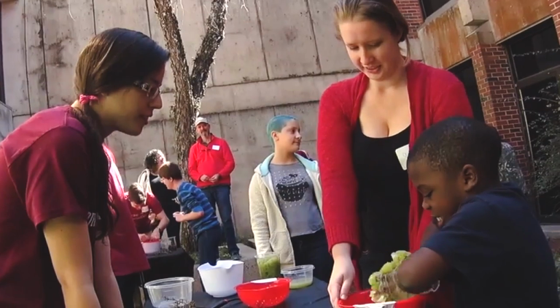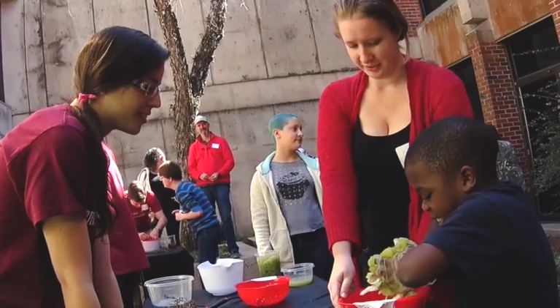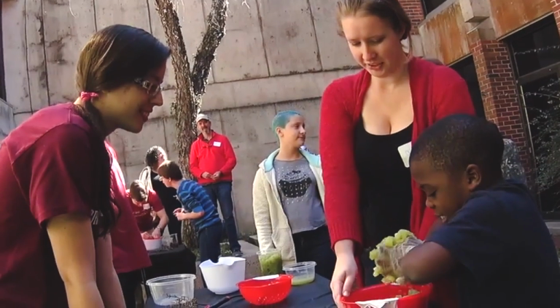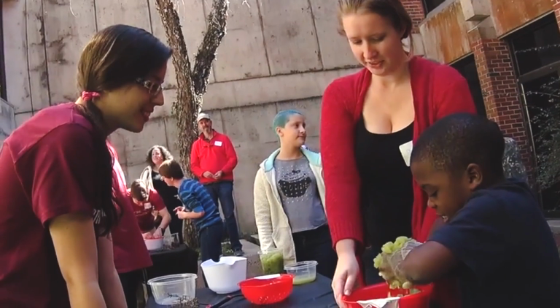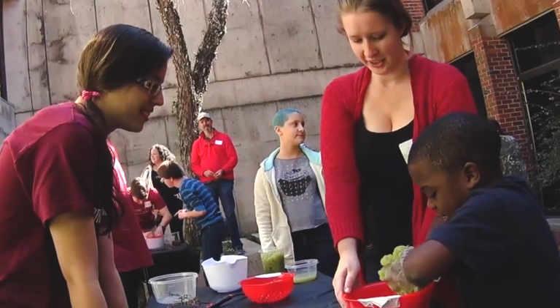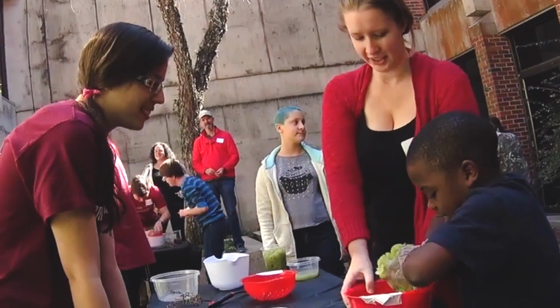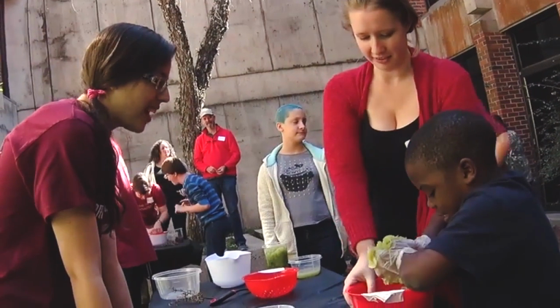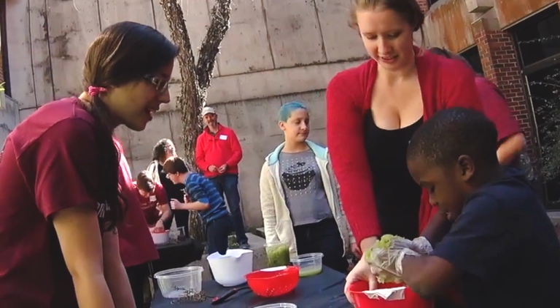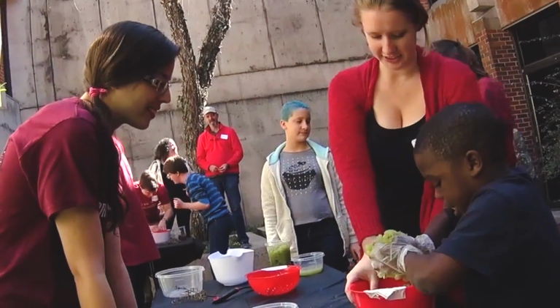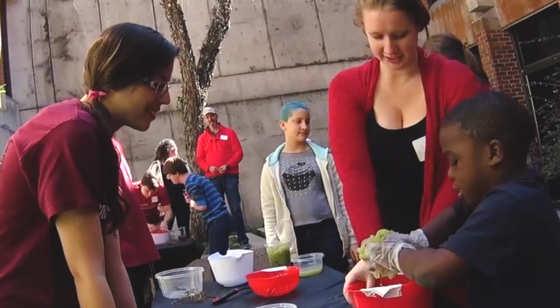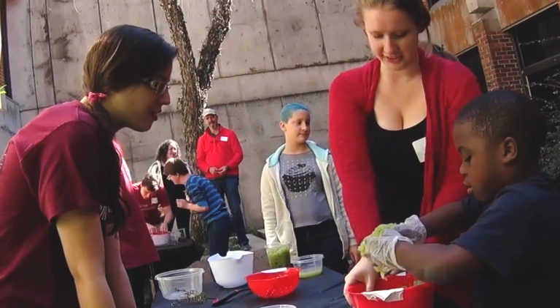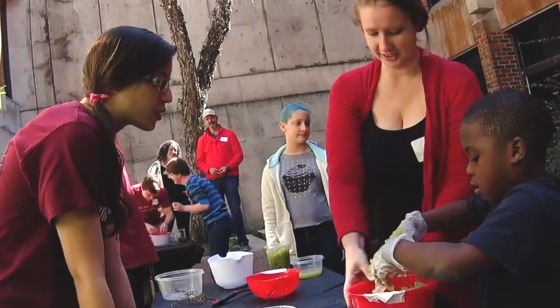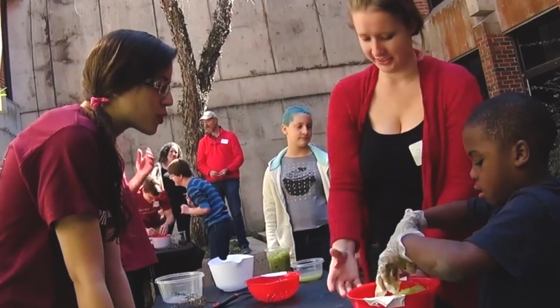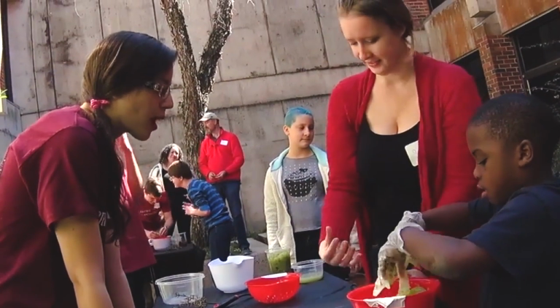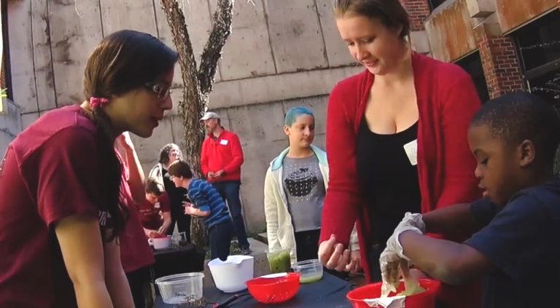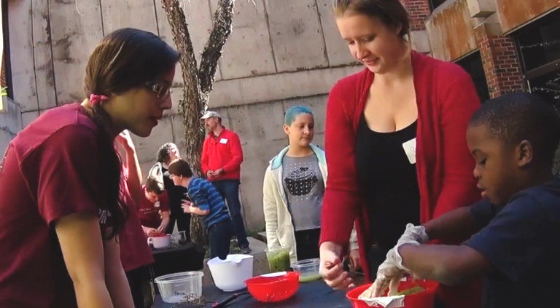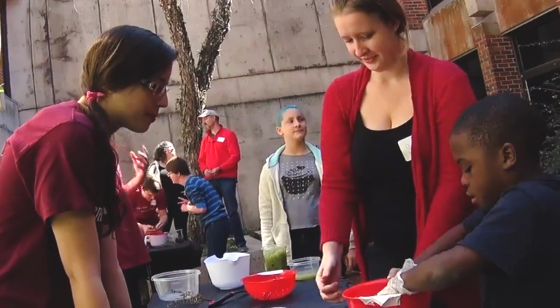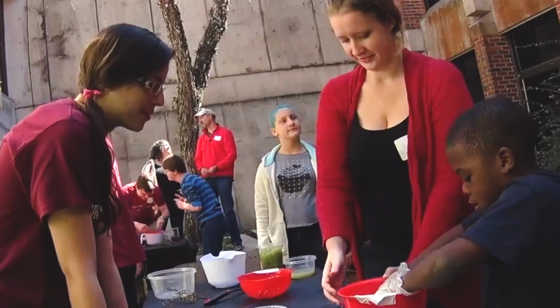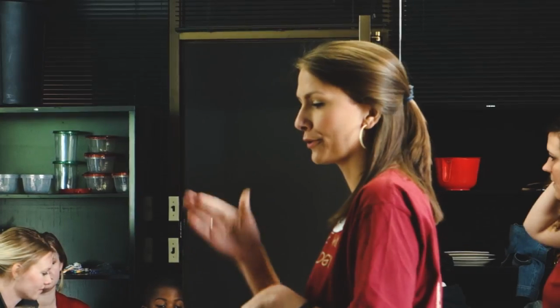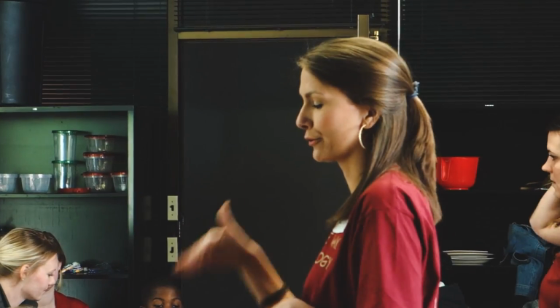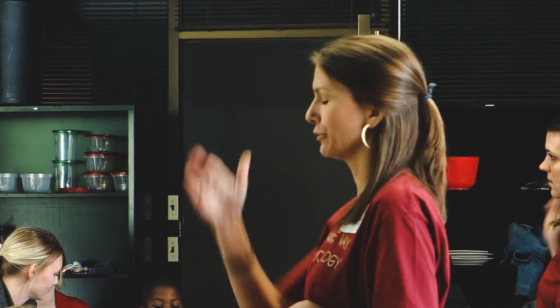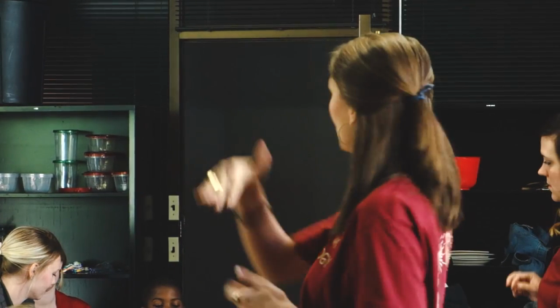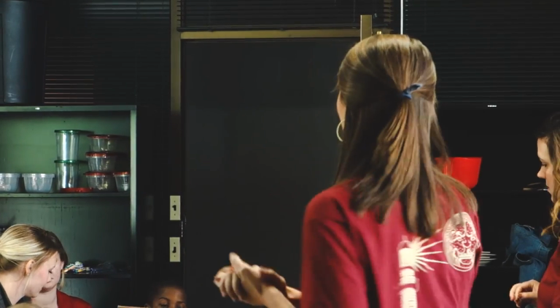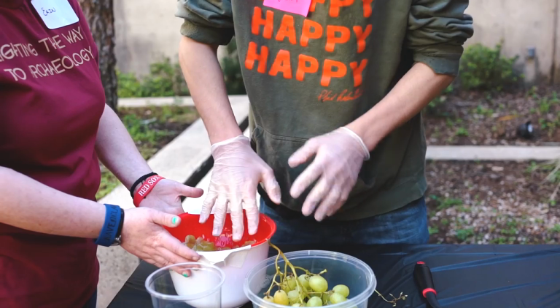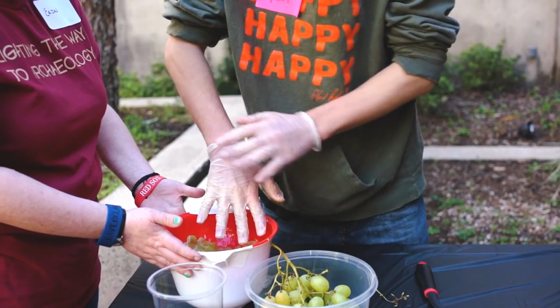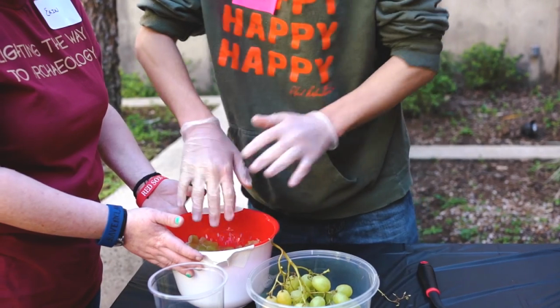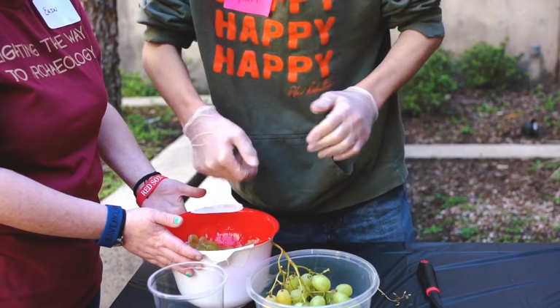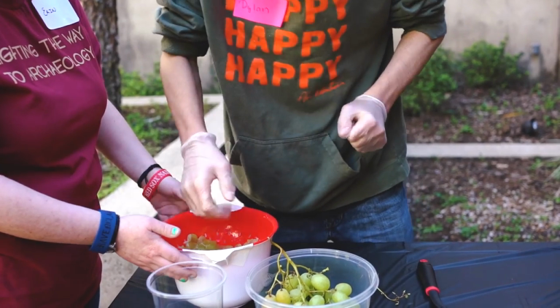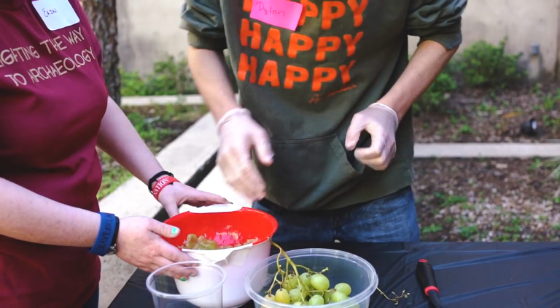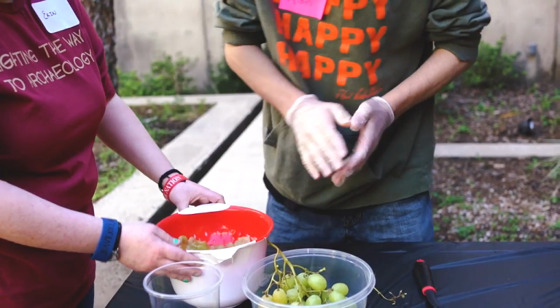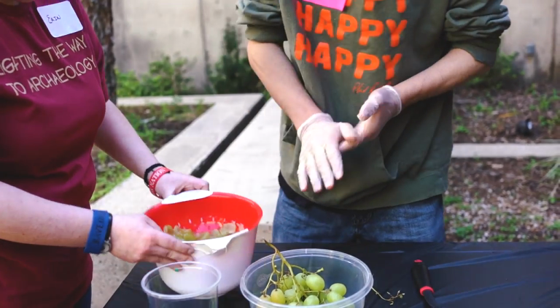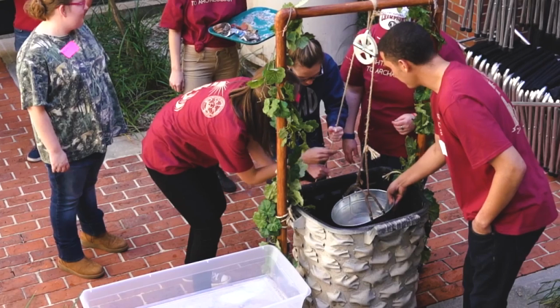Together with their FSU mentors, the Lighthouse students experienced the process of weaving, smashing grapes, and gathering water from a well.